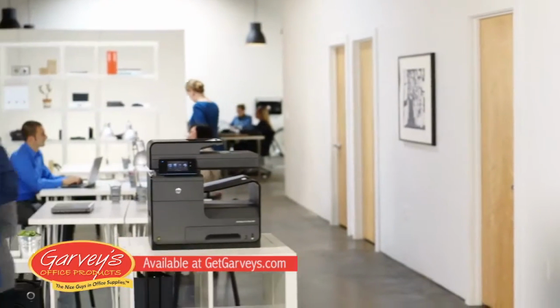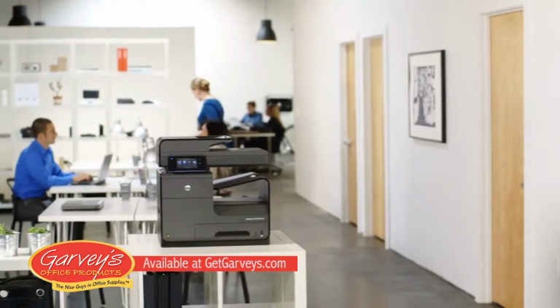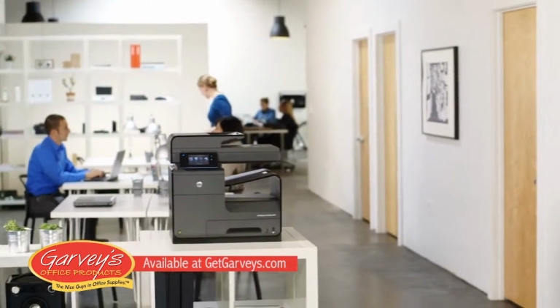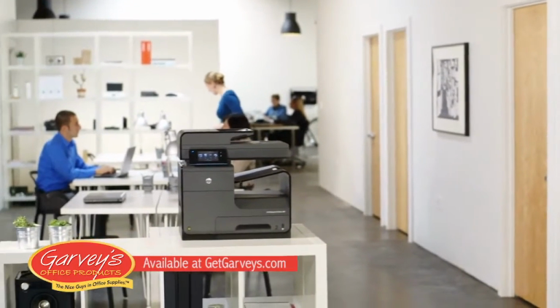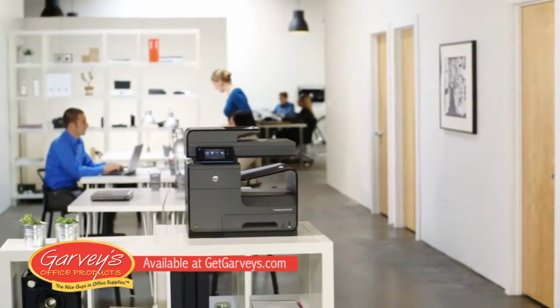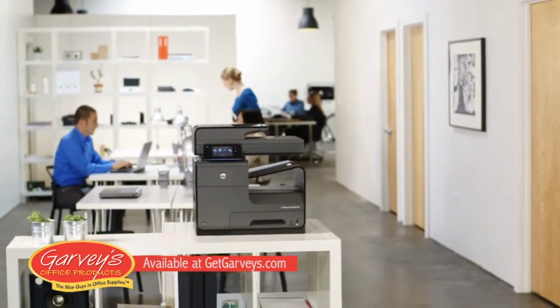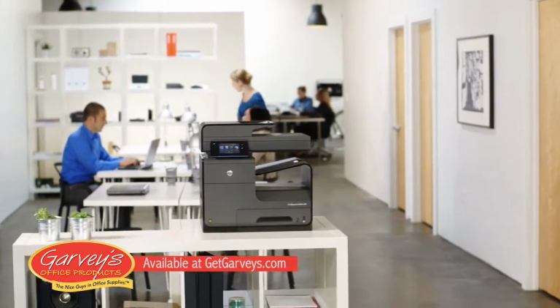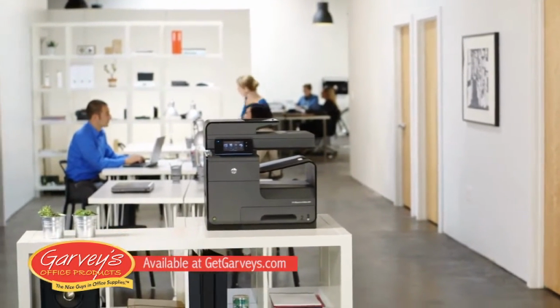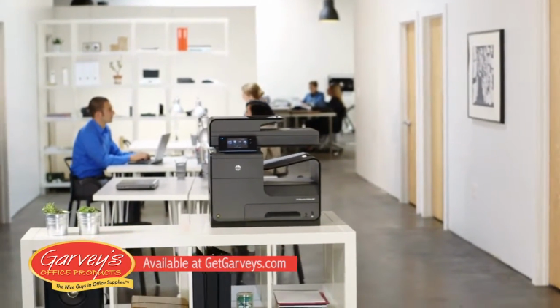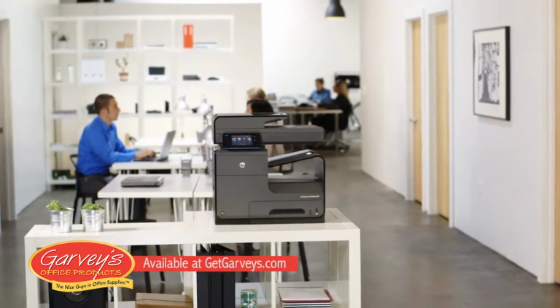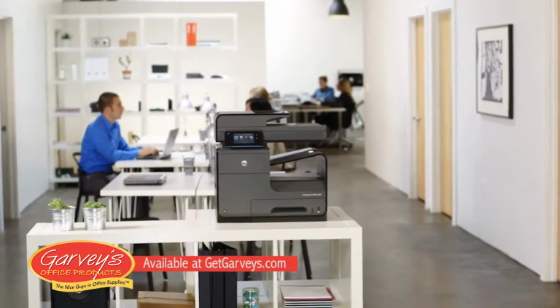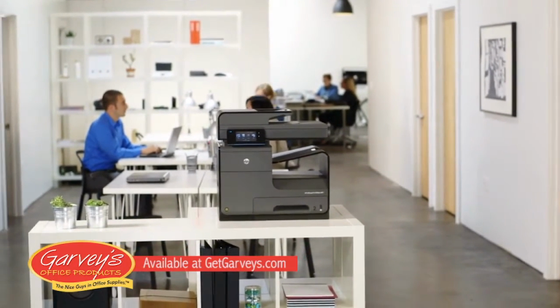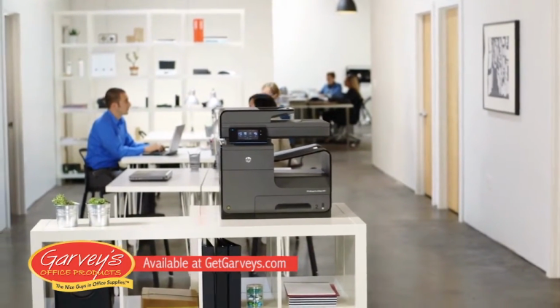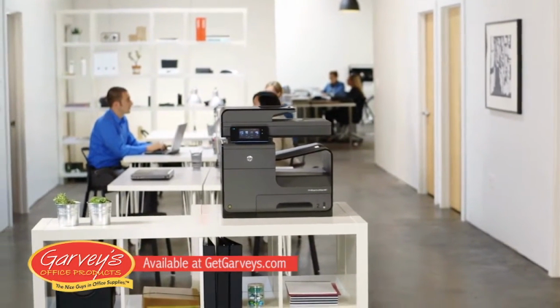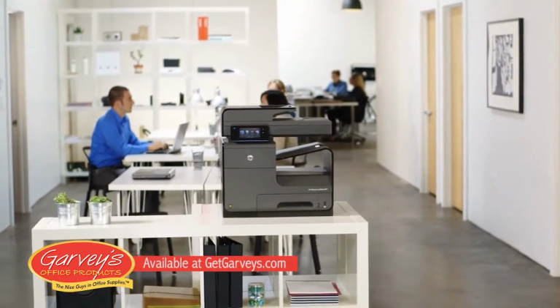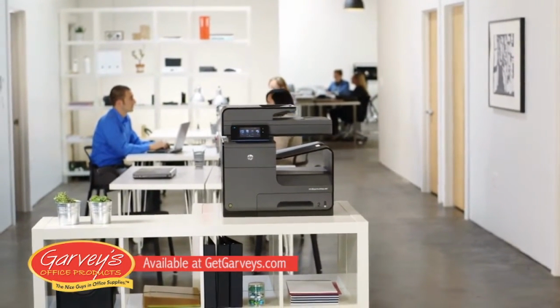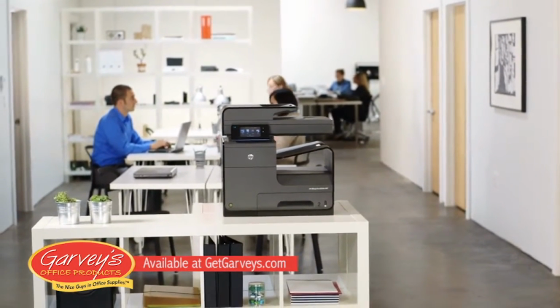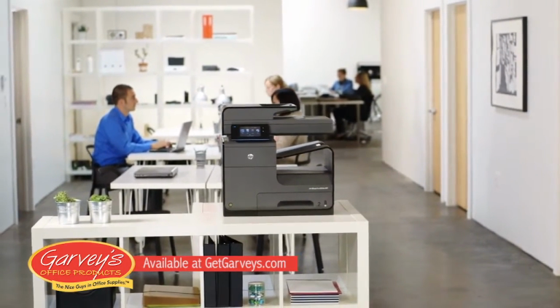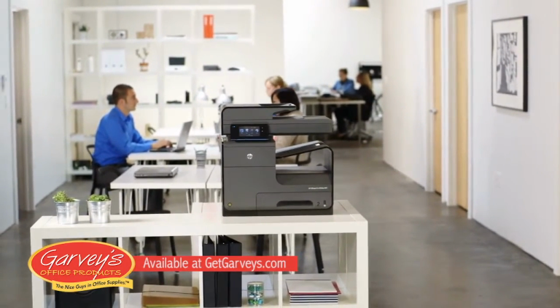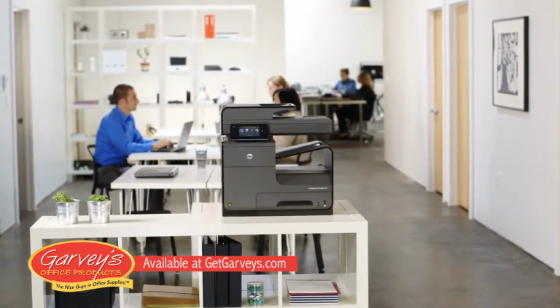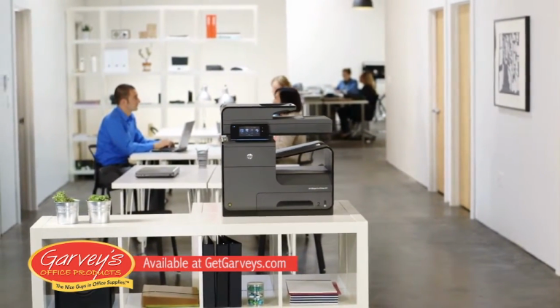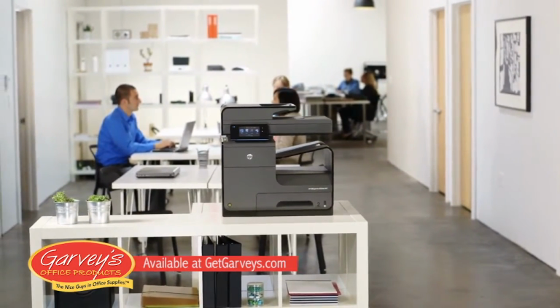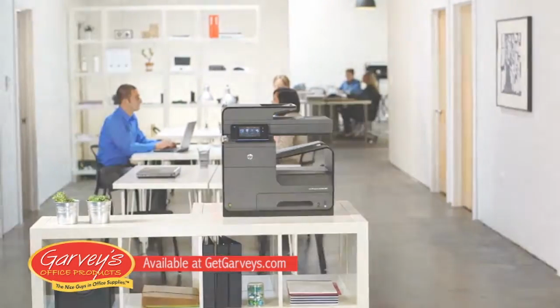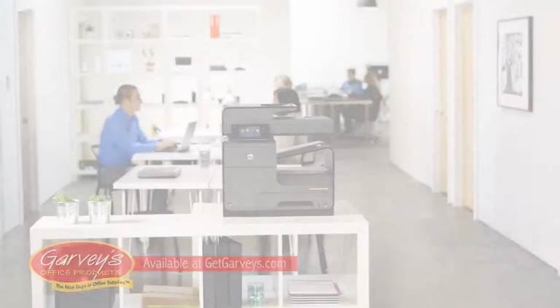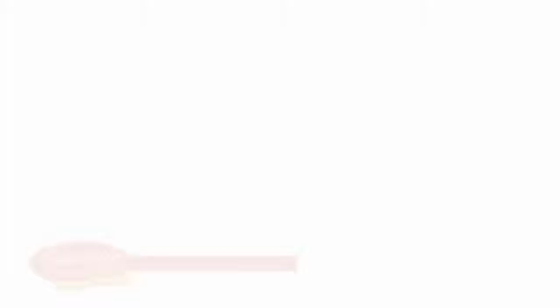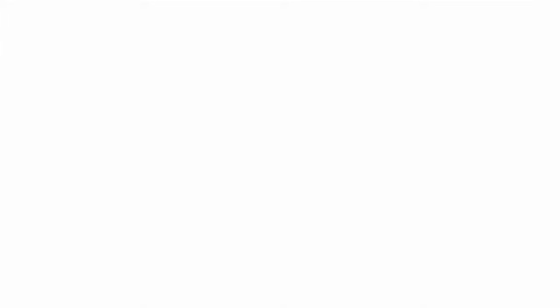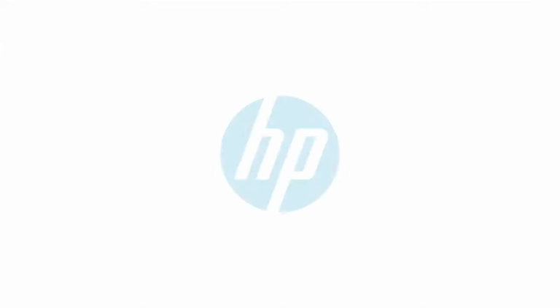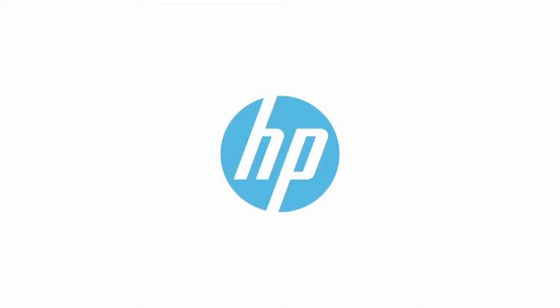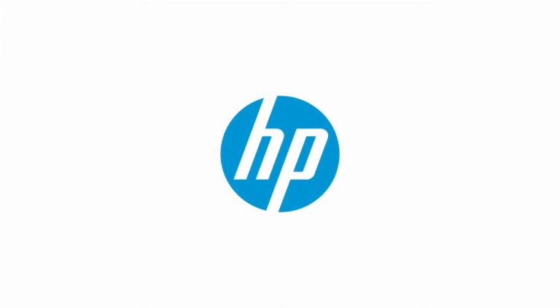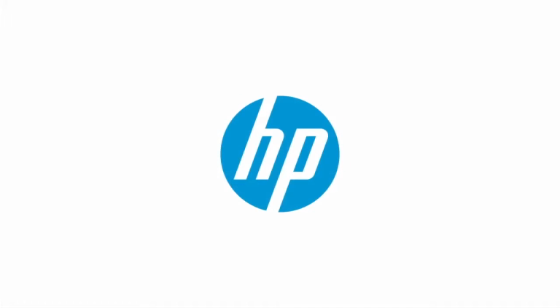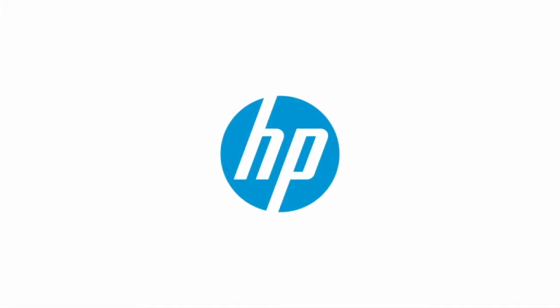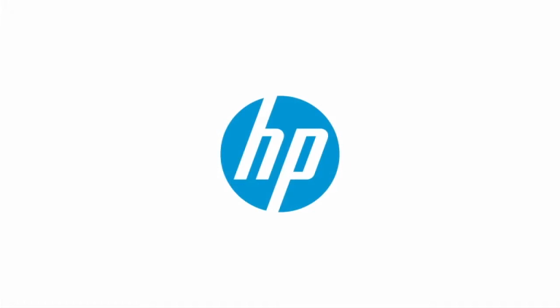Learn how the HP OfficeJet Pro X series can help transform your business.